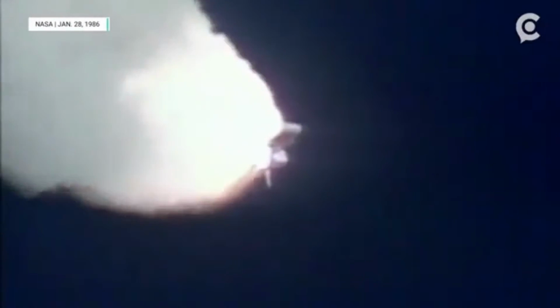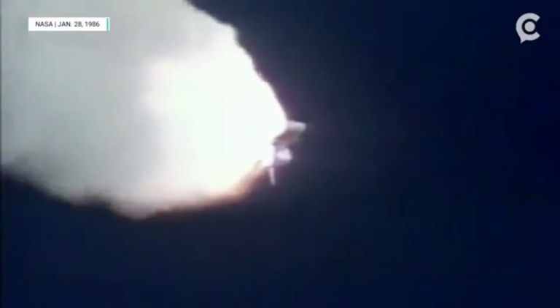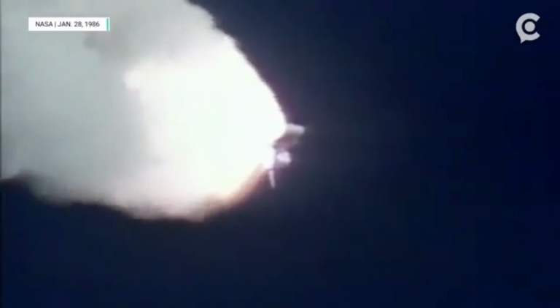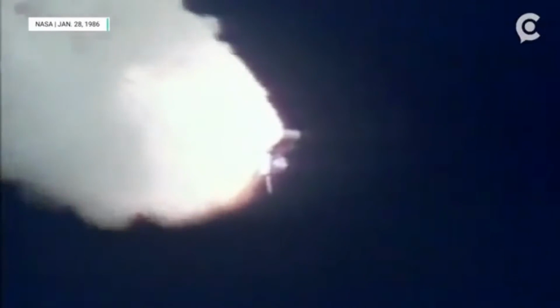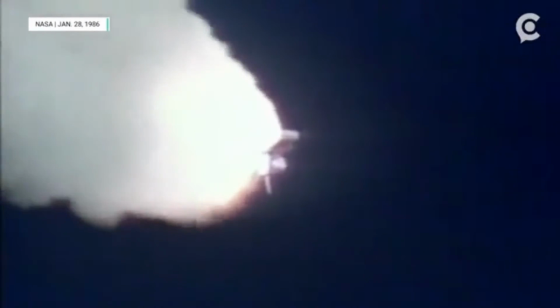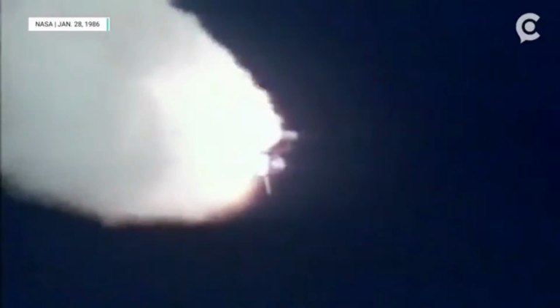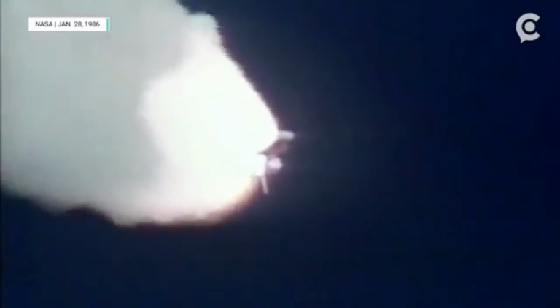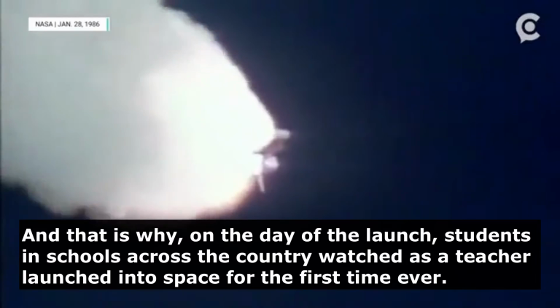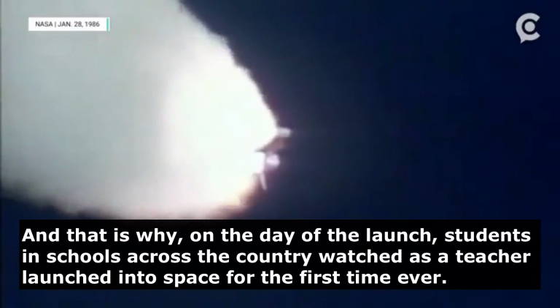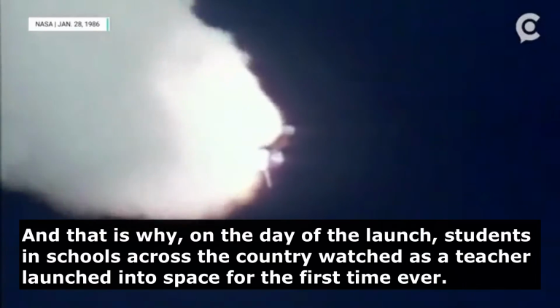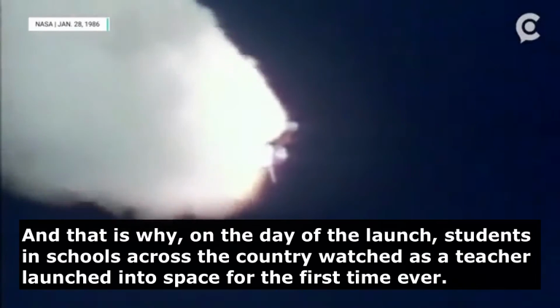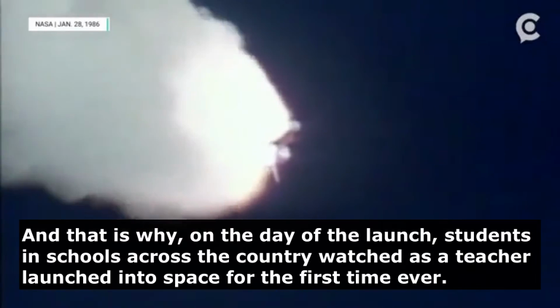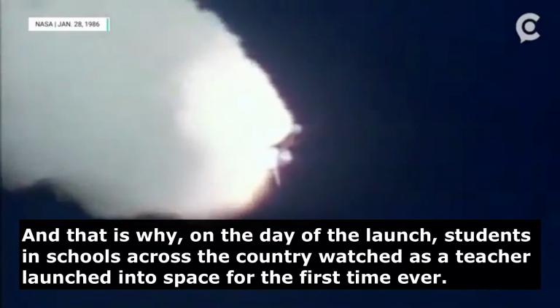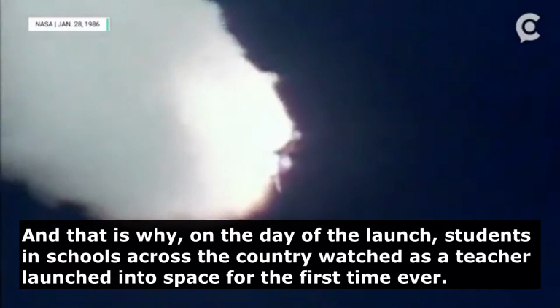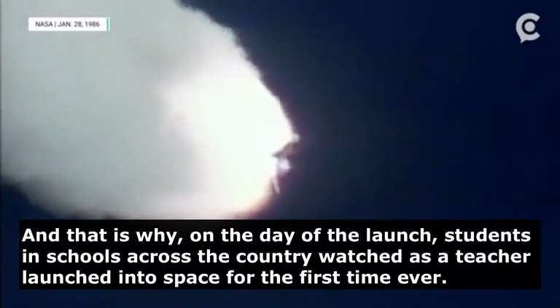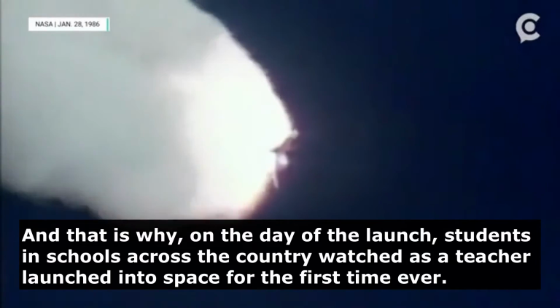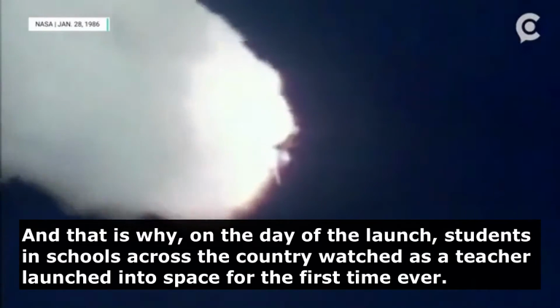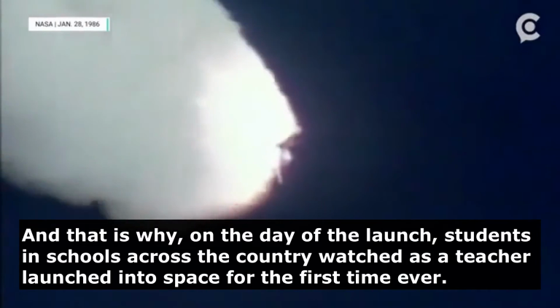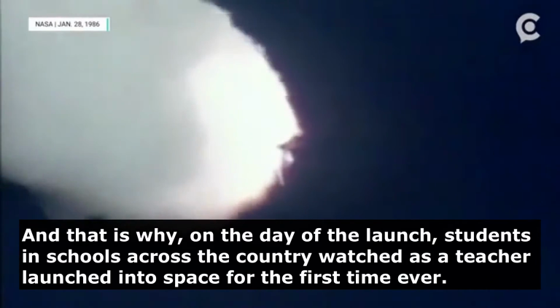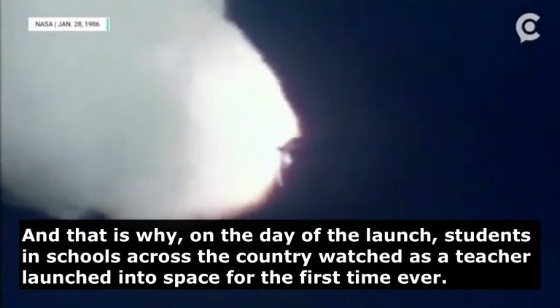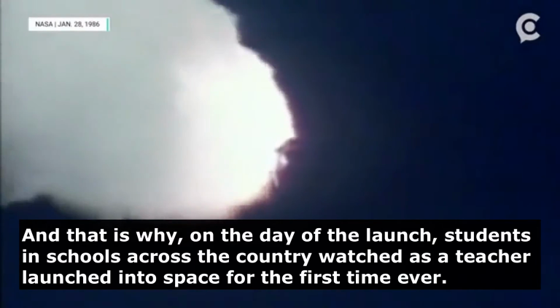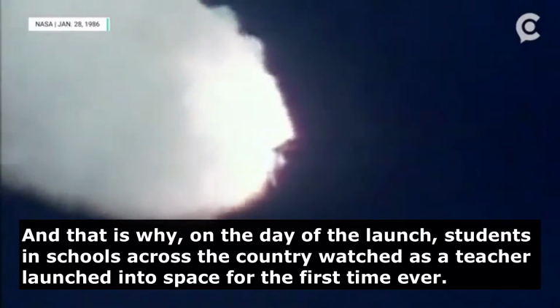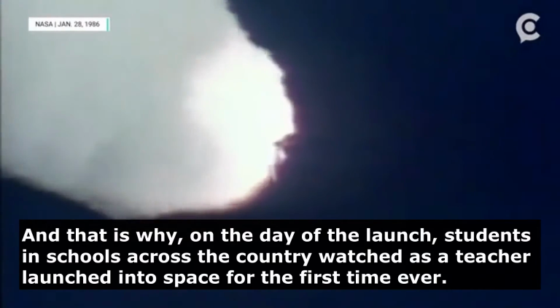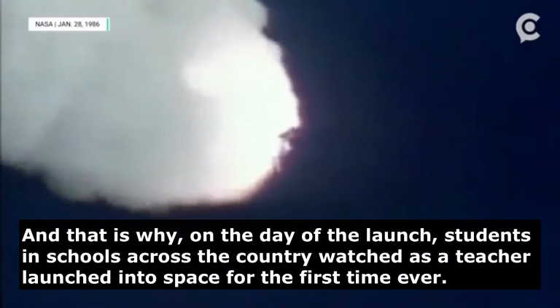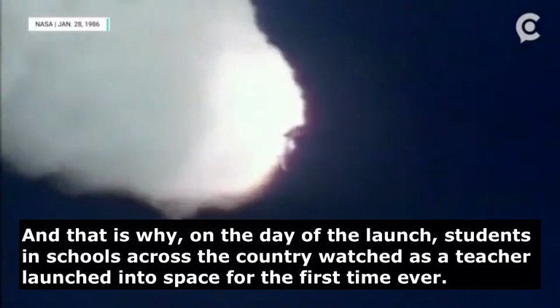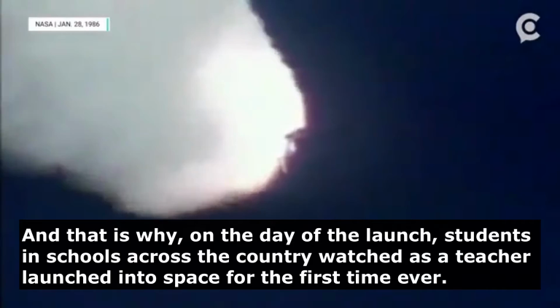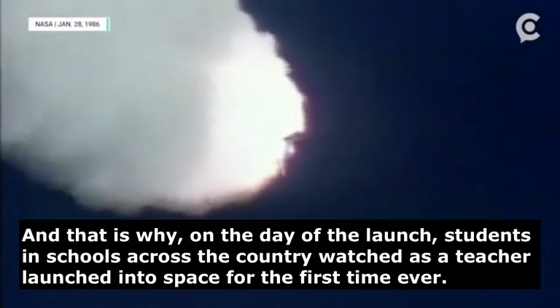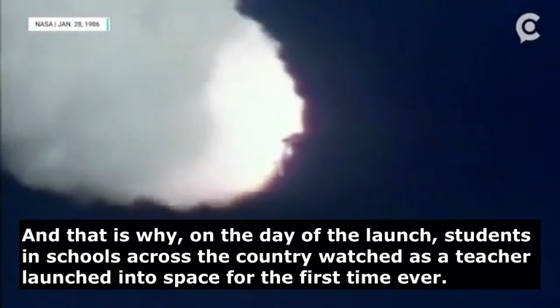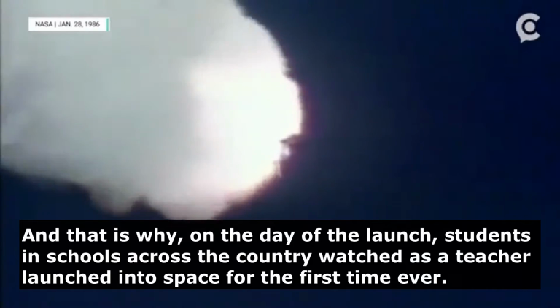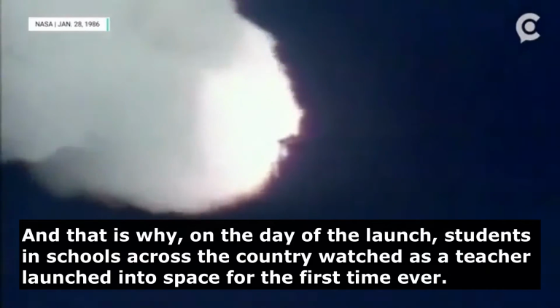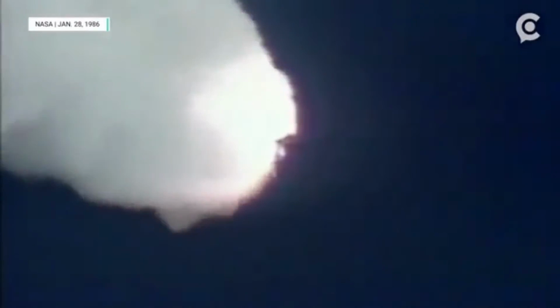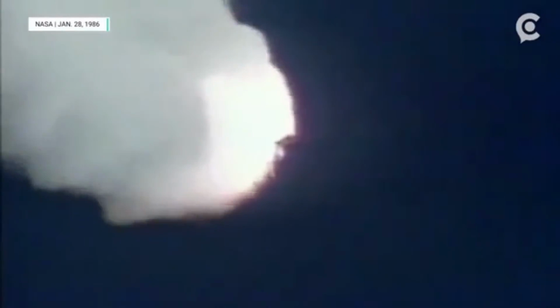Engines throttling now to 104%. Challenger, go with throttle up. Roger, go with throttle up.